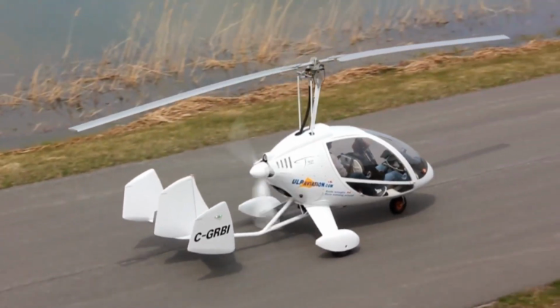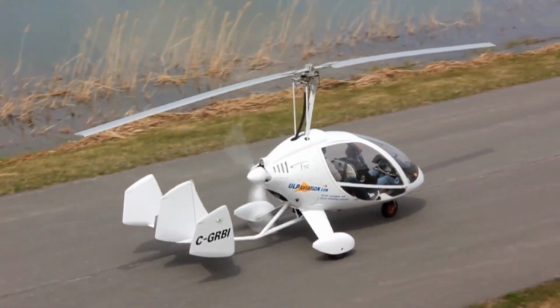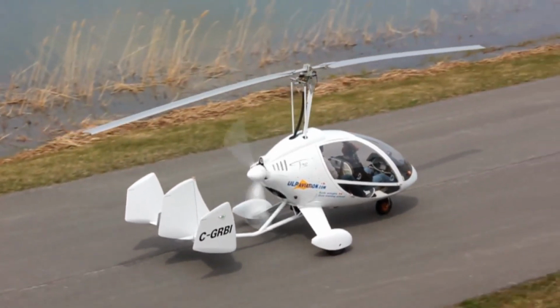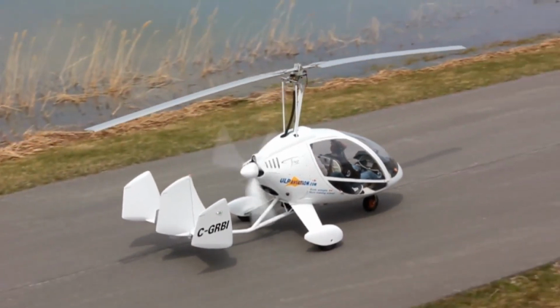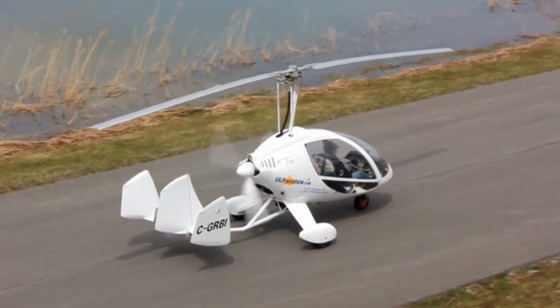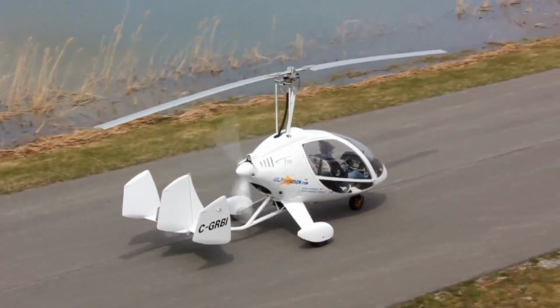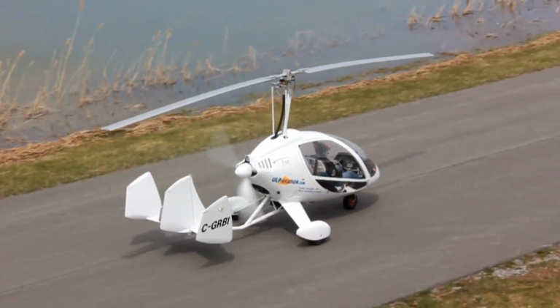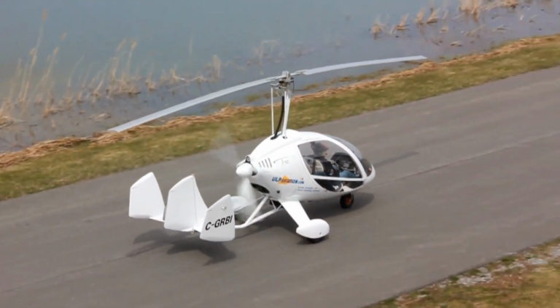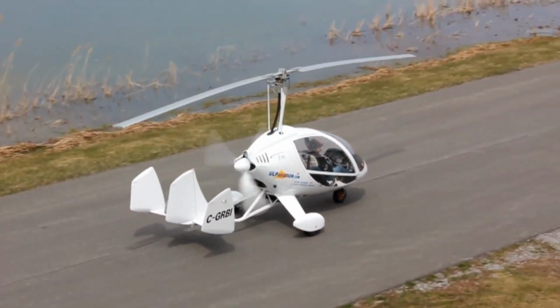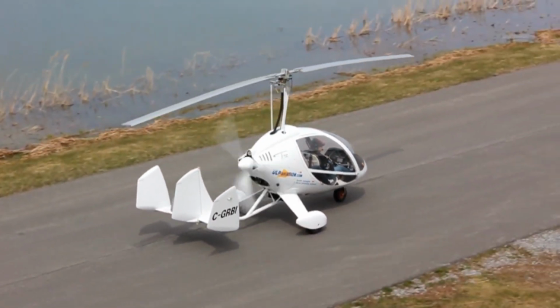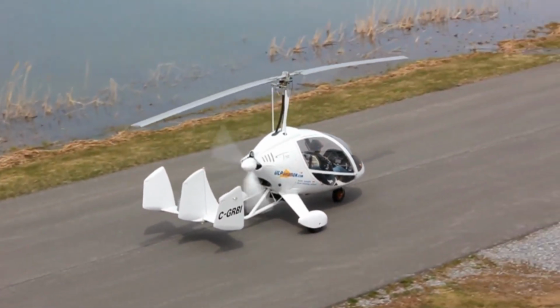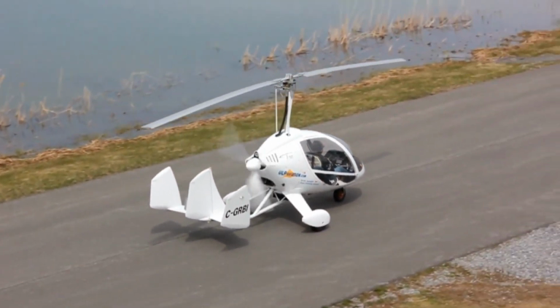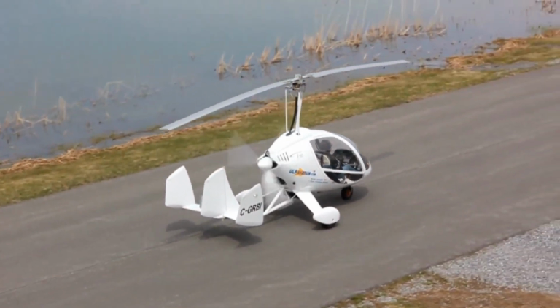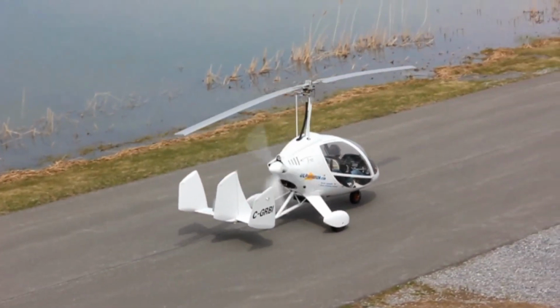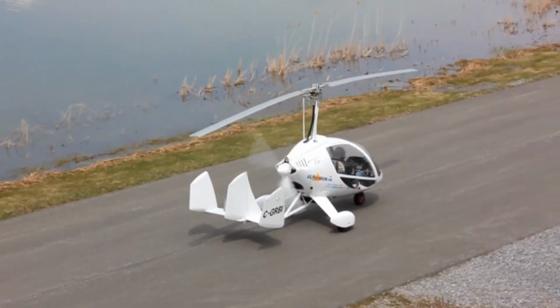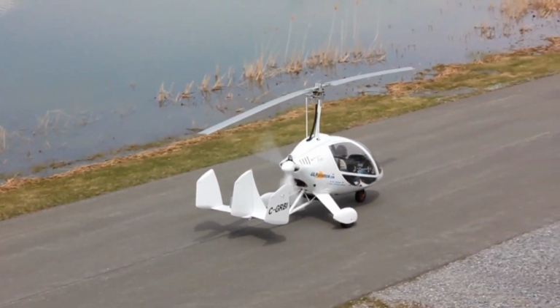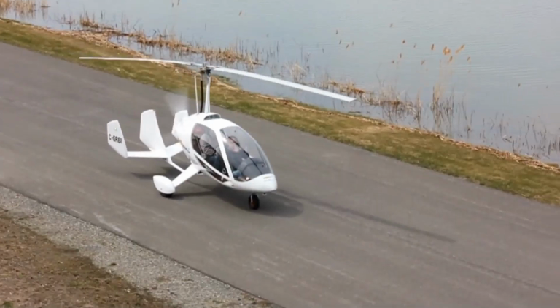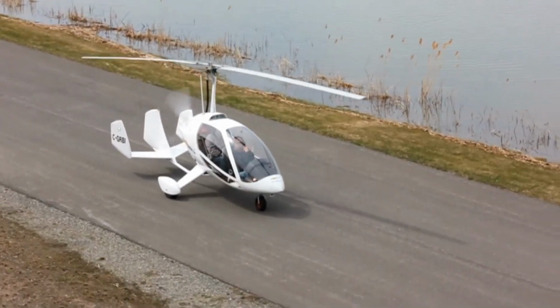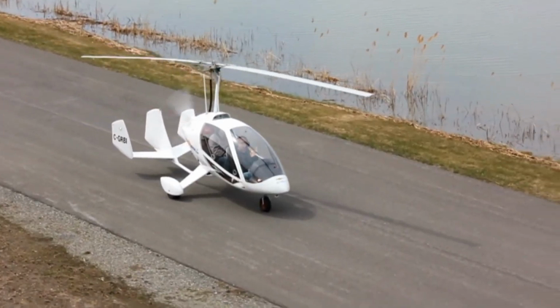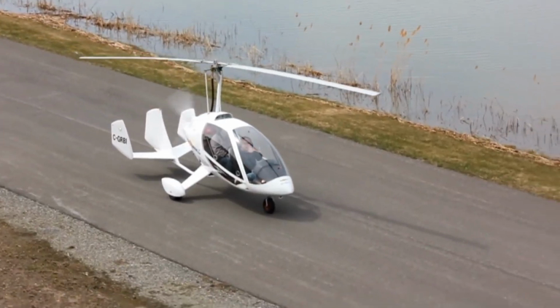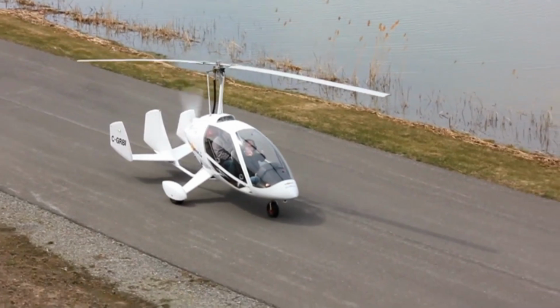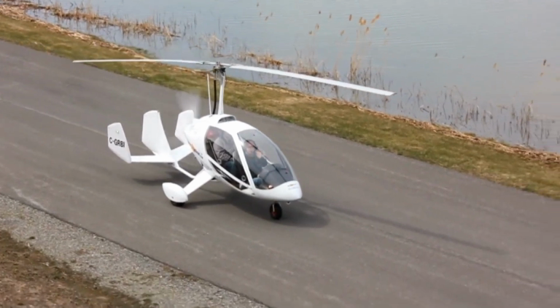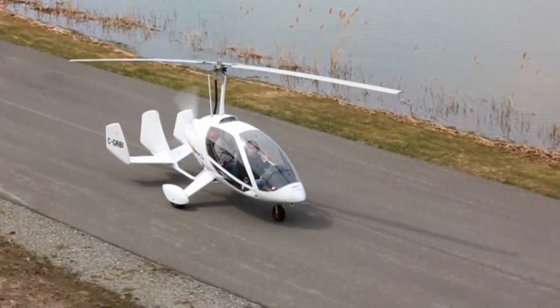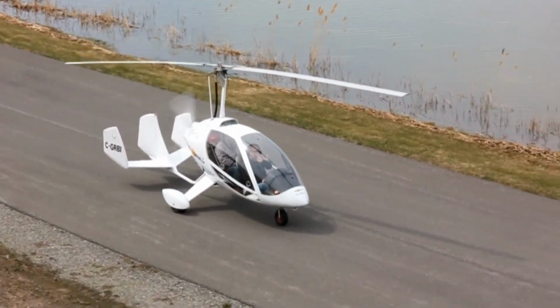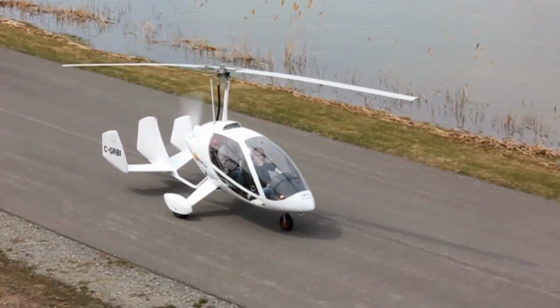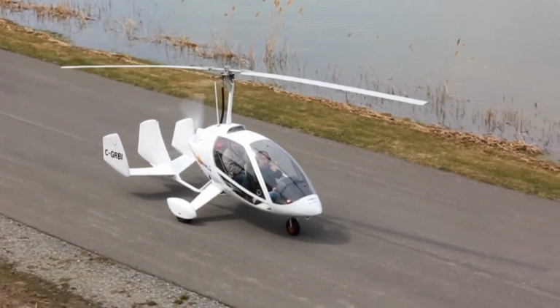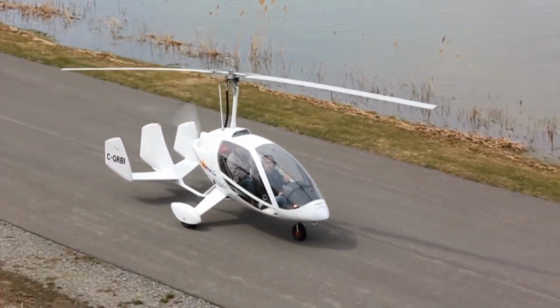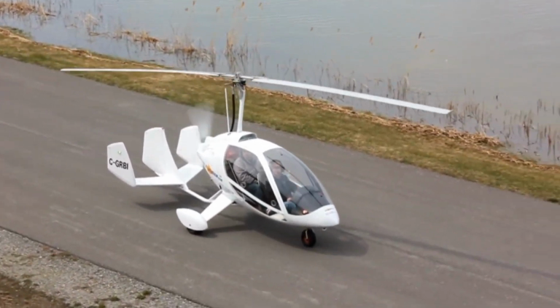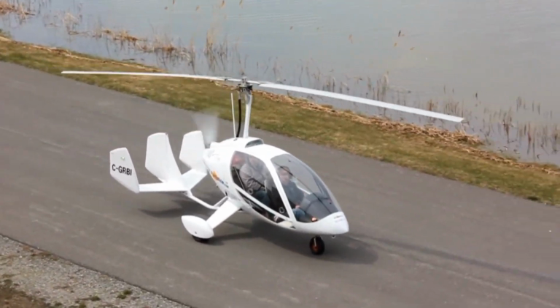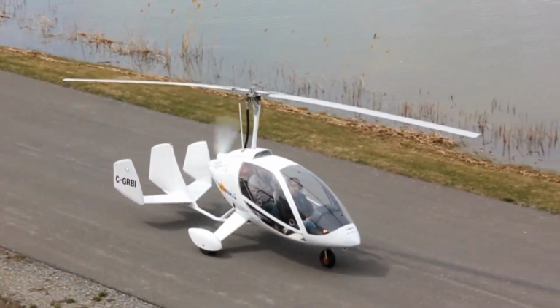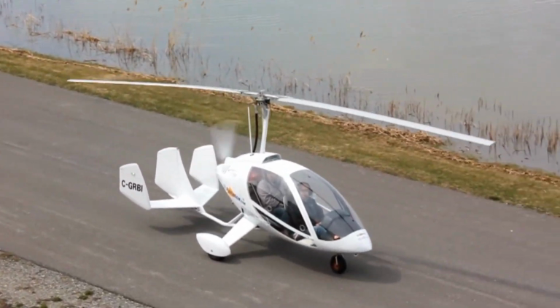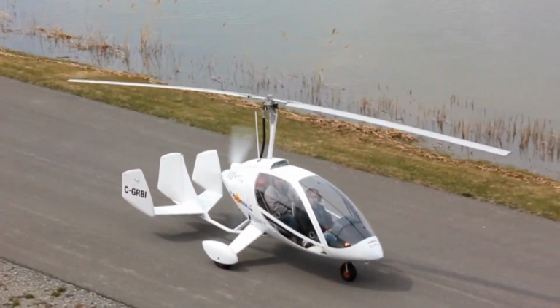Priced at approximately $75,000 for a used model in good condition.